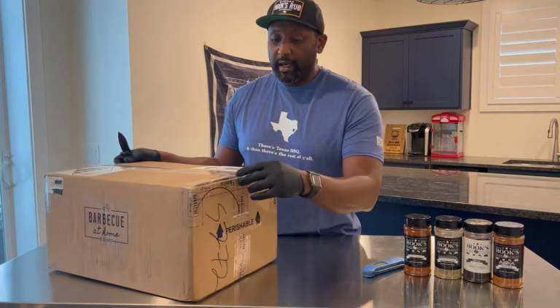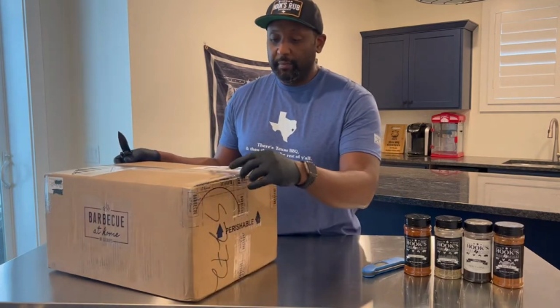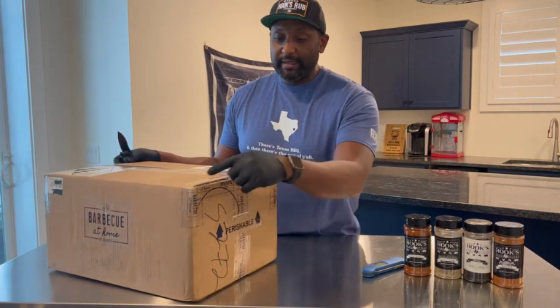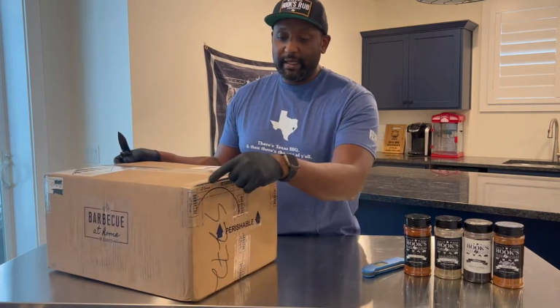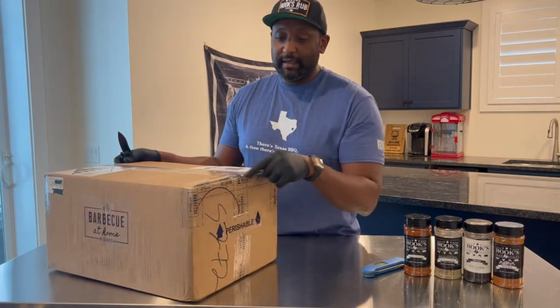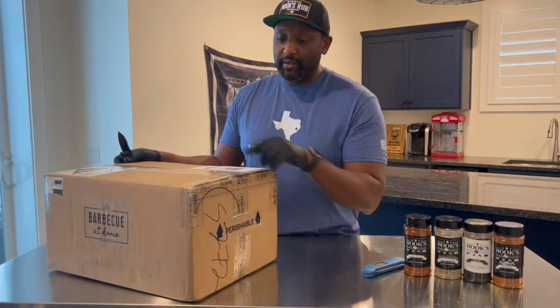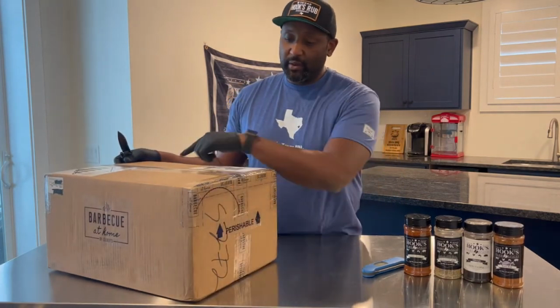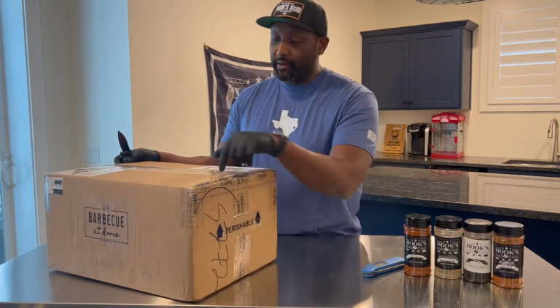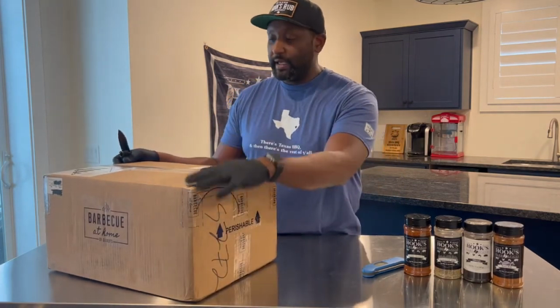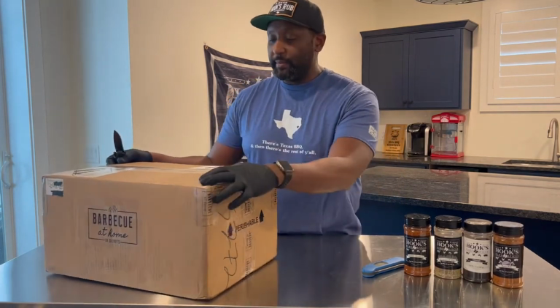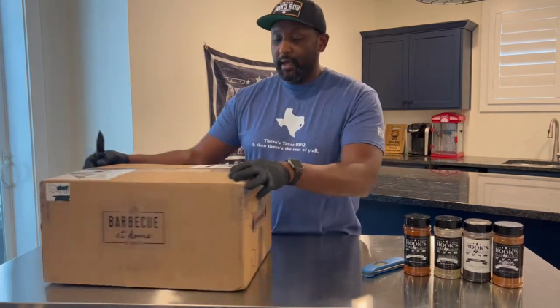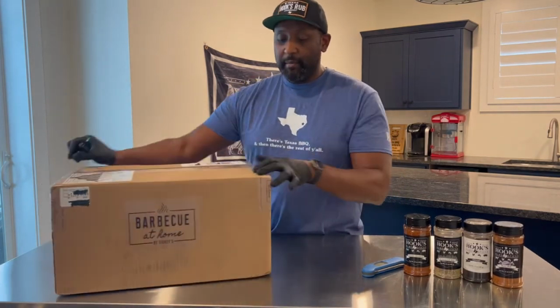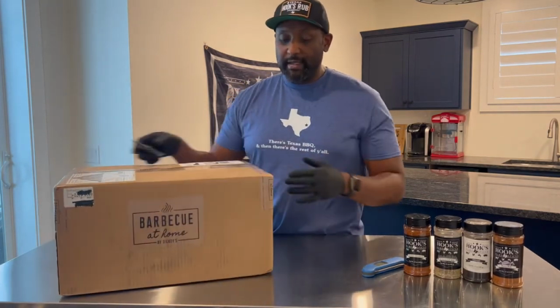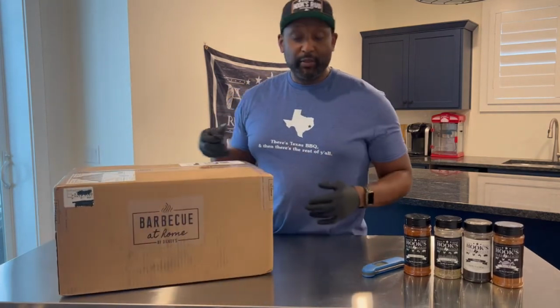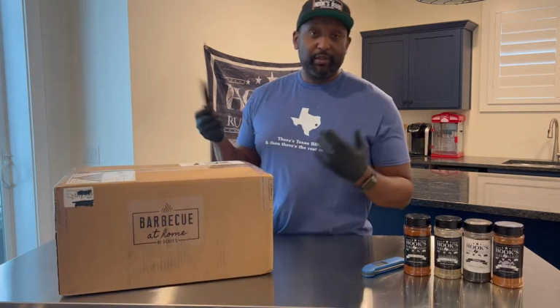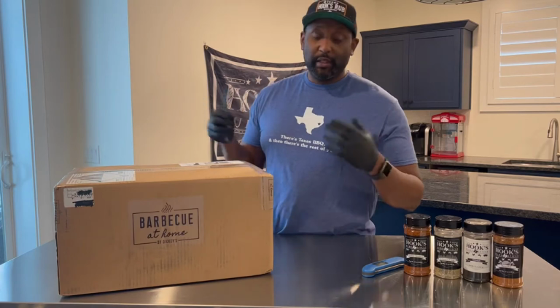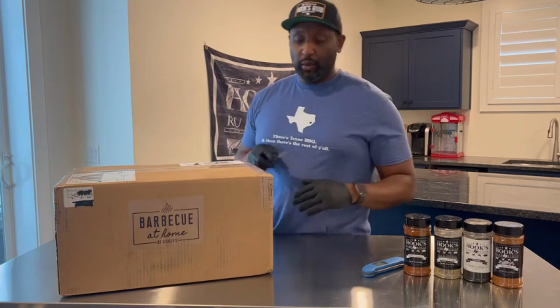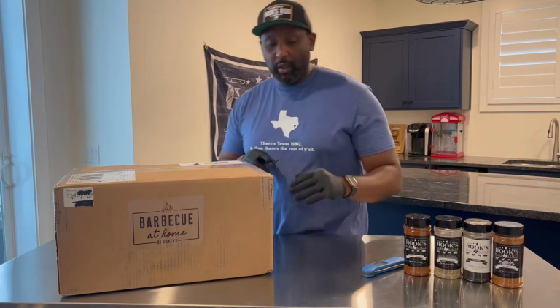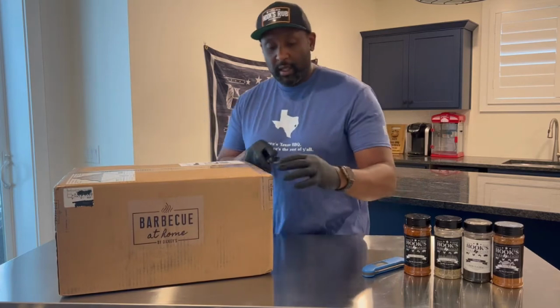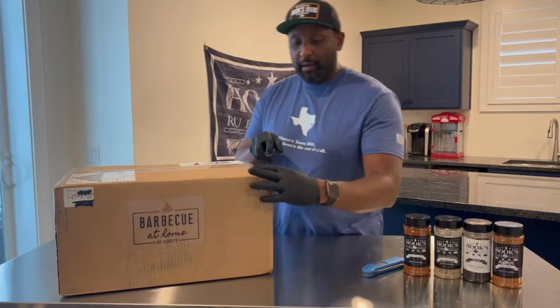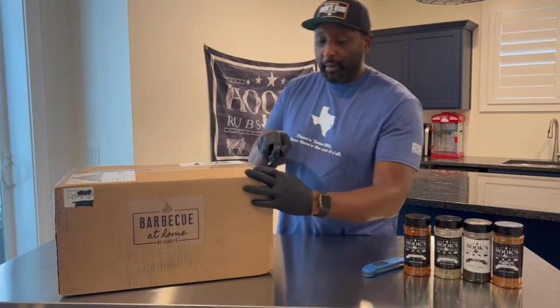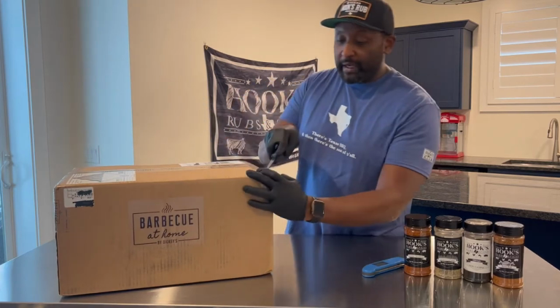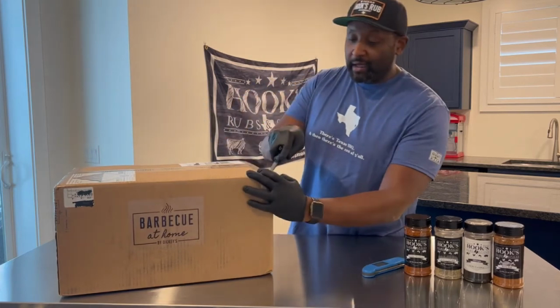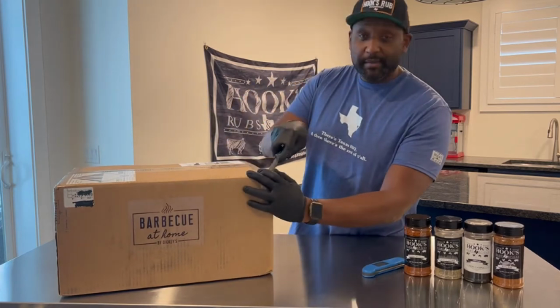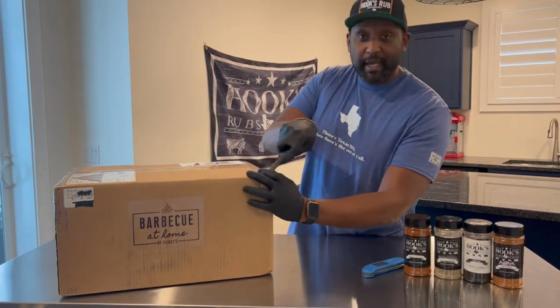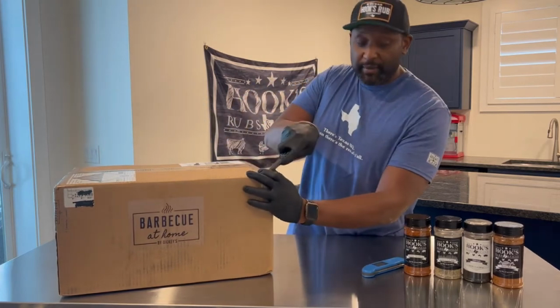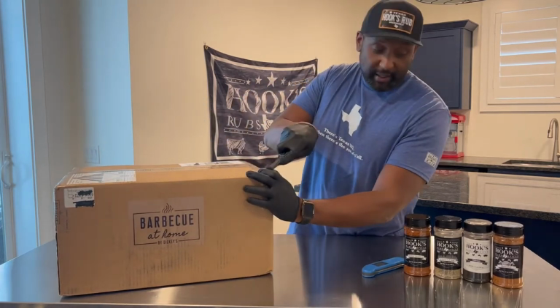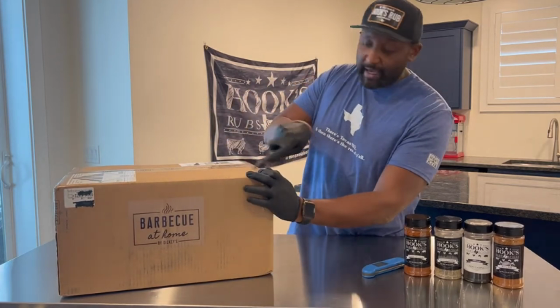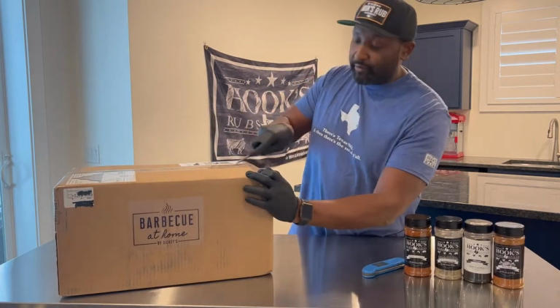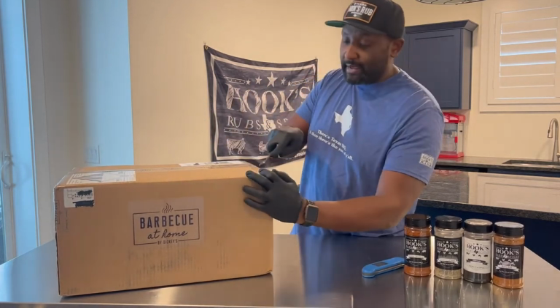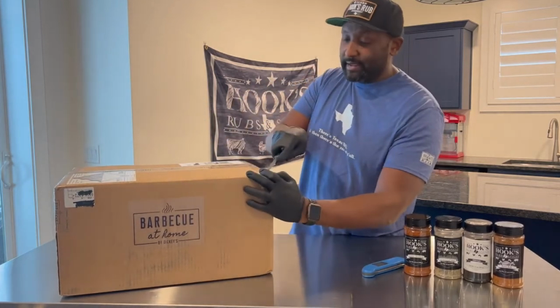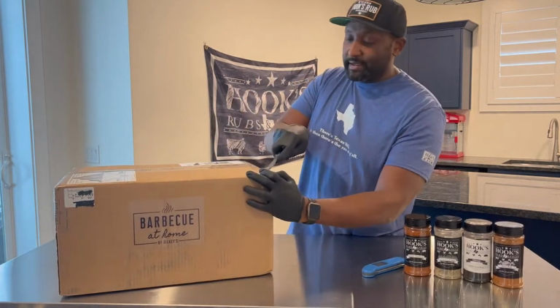By Dickies — and also all their tape matches, which is really cool. Maybe one day I'll get some tape like that for my seasonings.